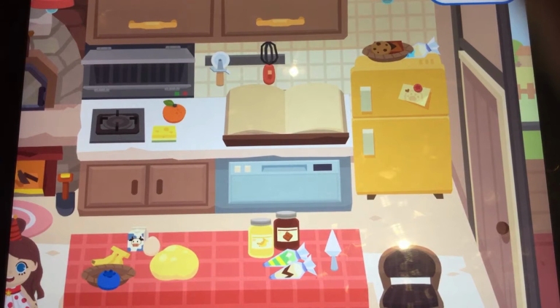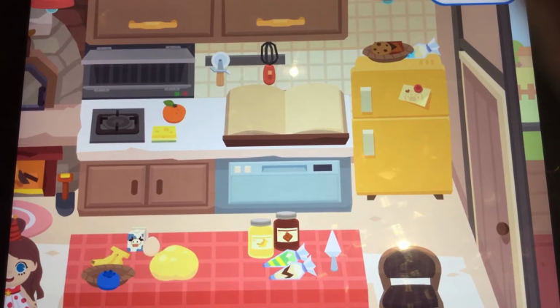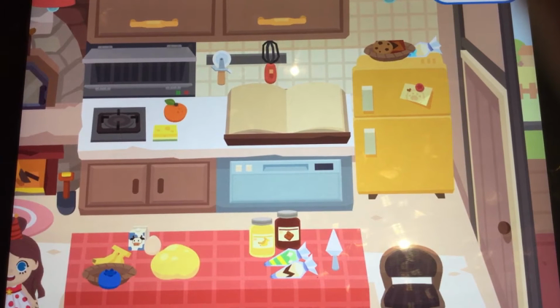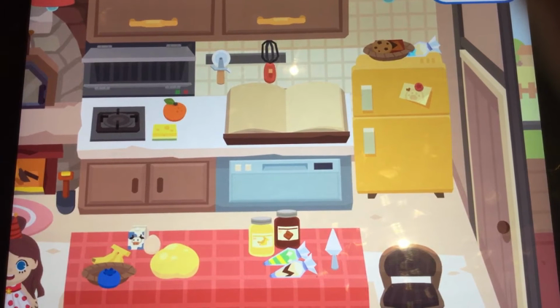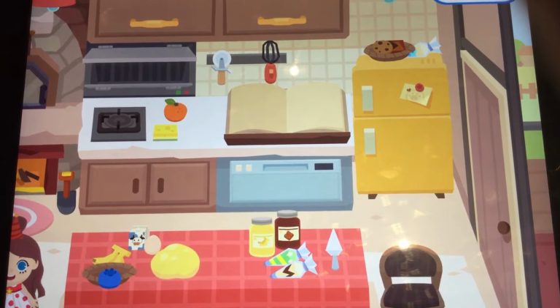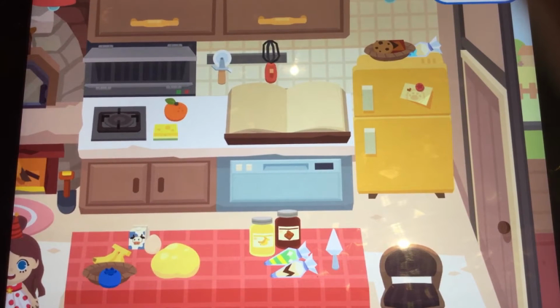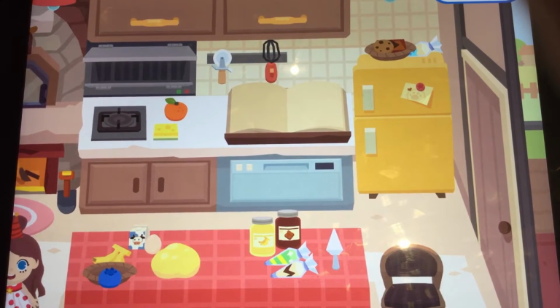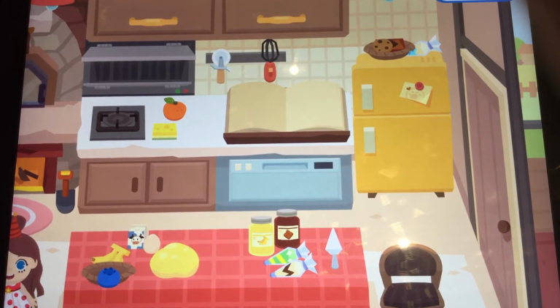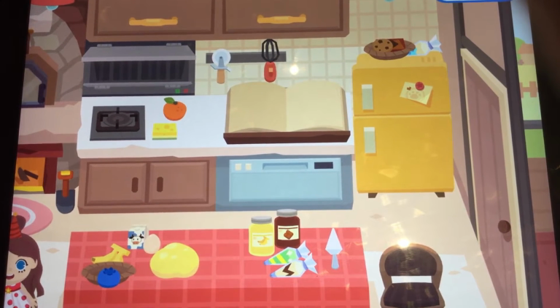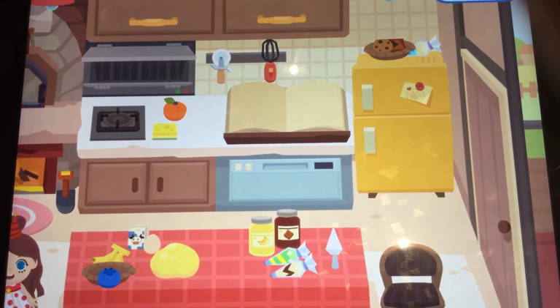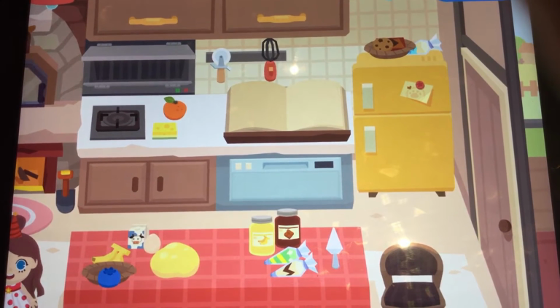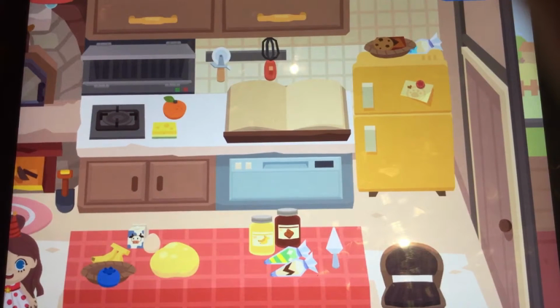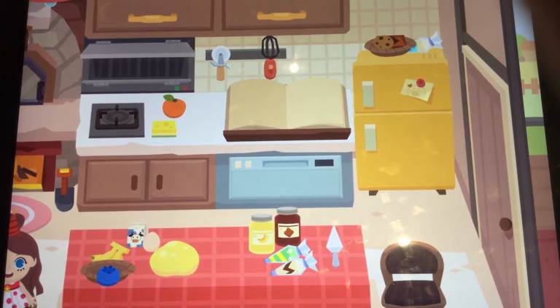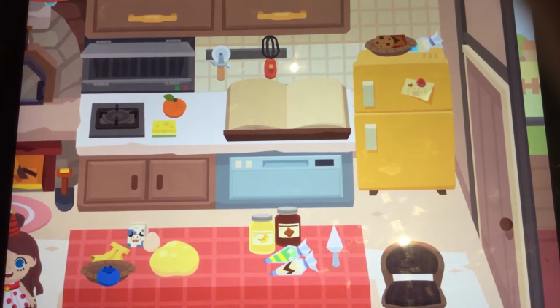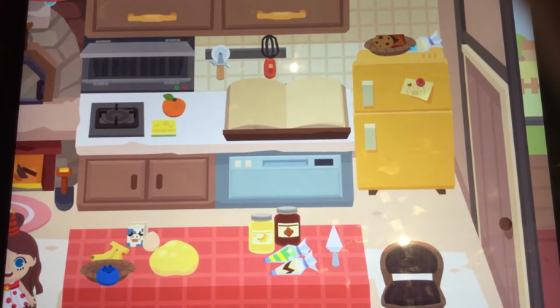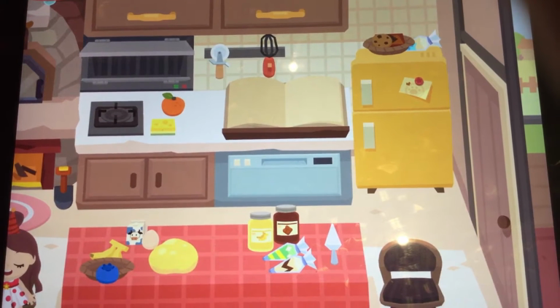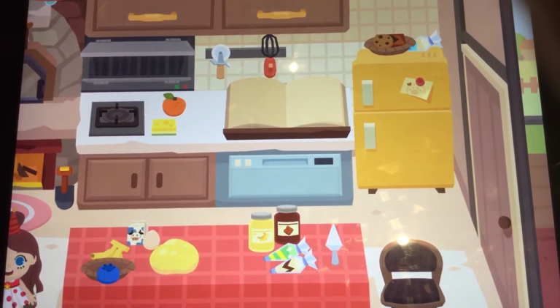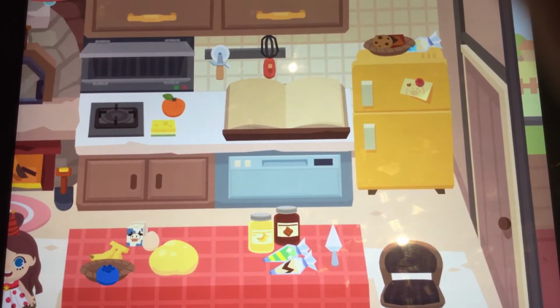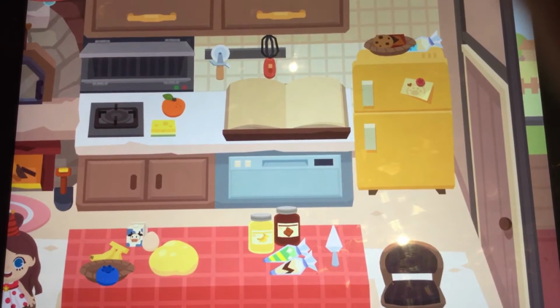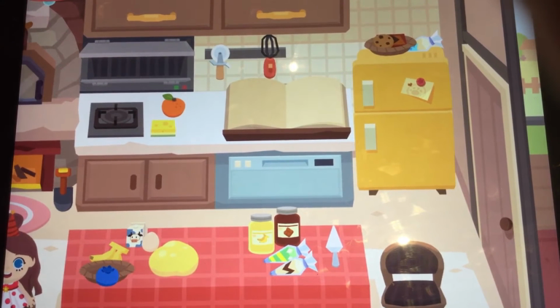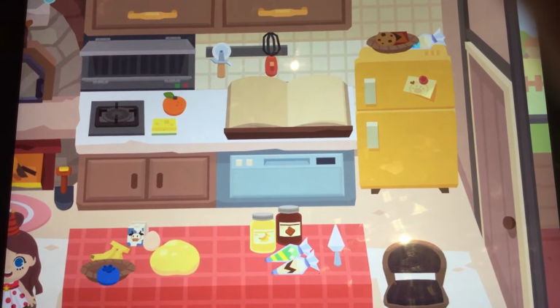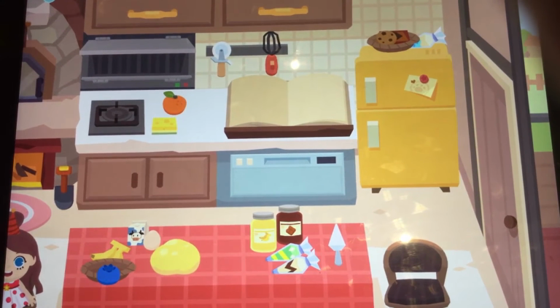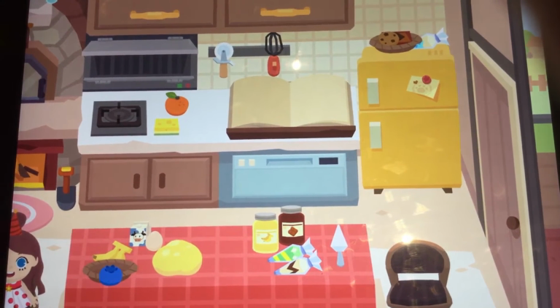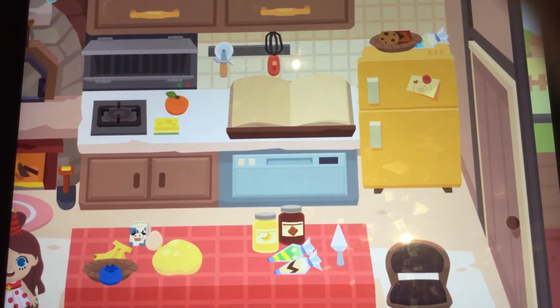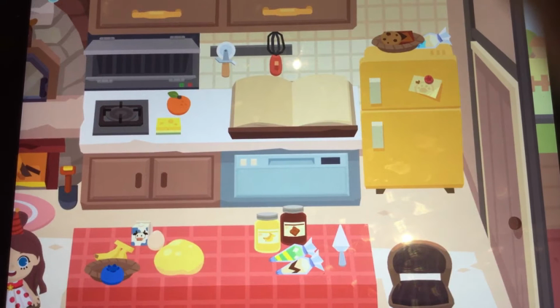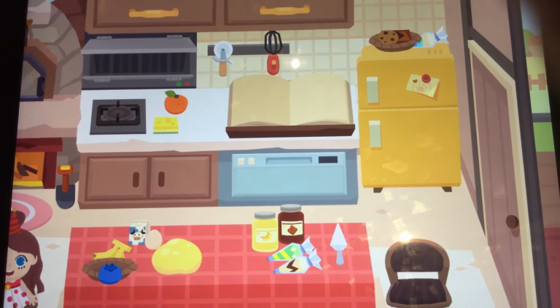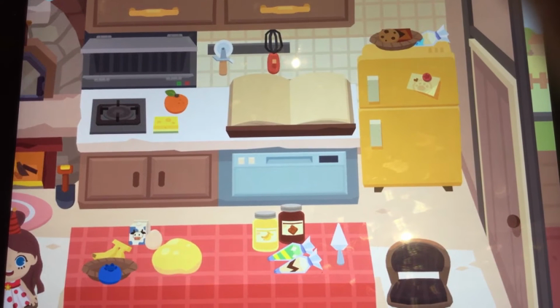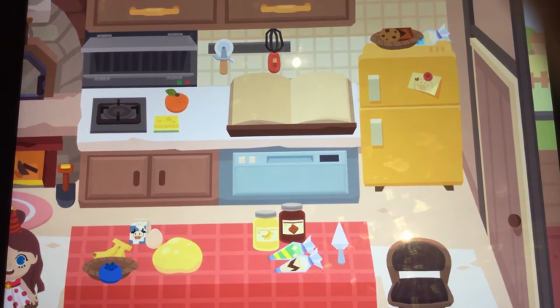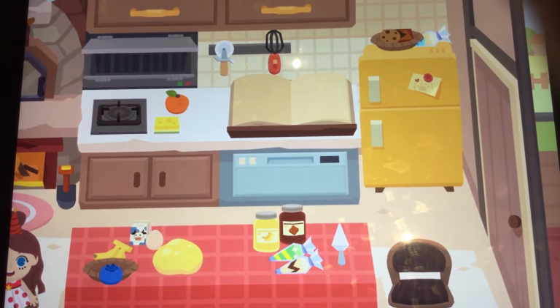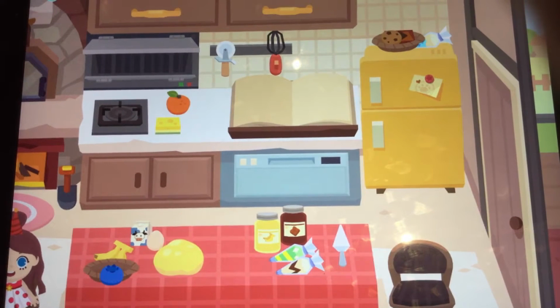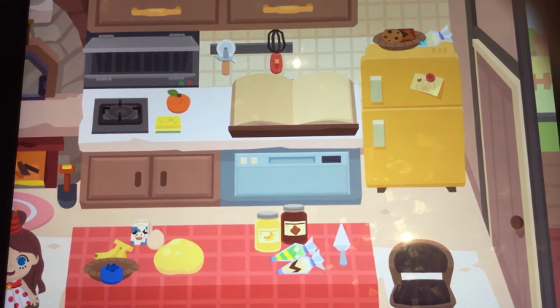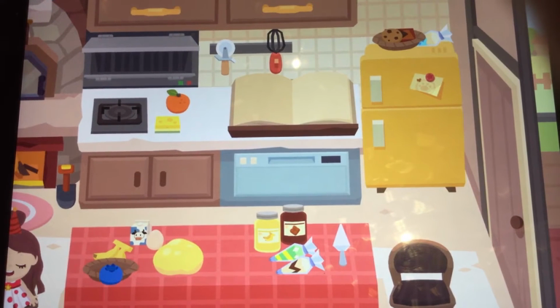And we are doing Doctor Panda, new location — the house, kitchen, part two.